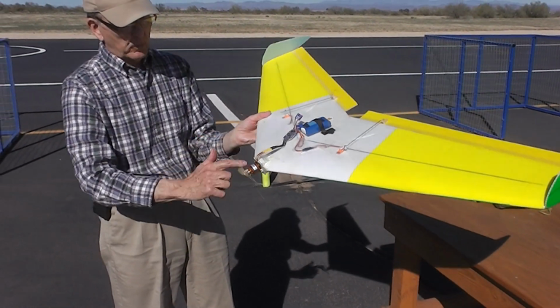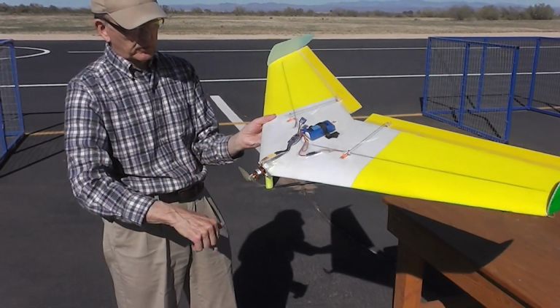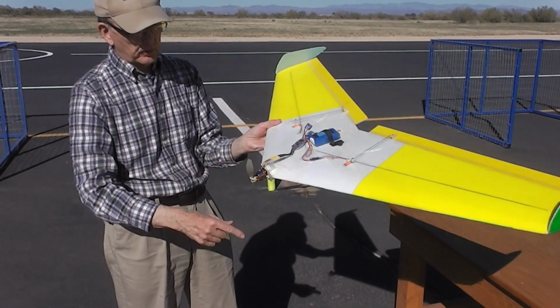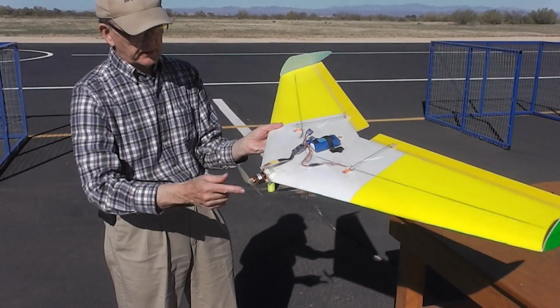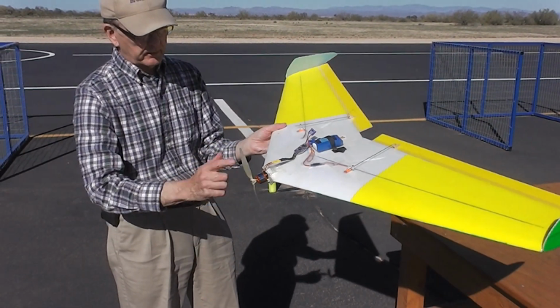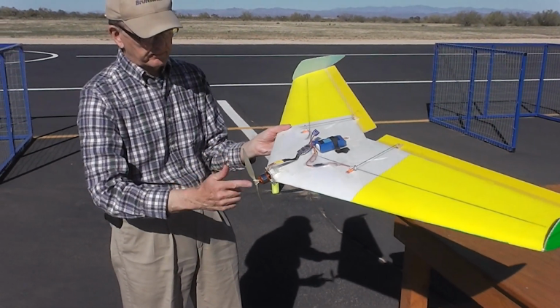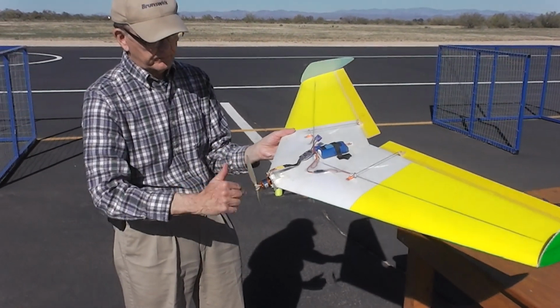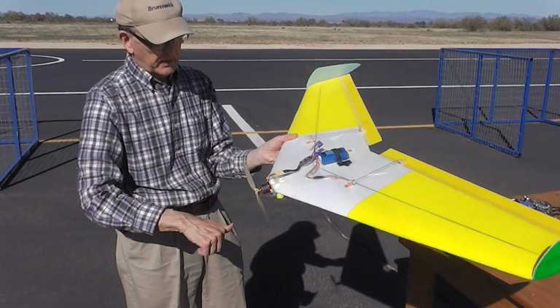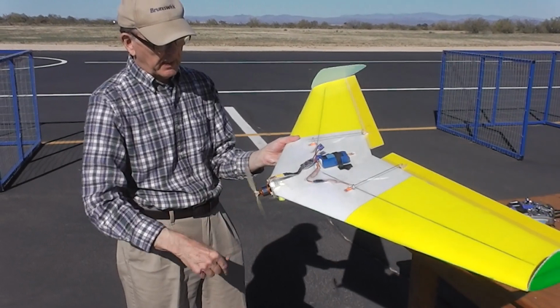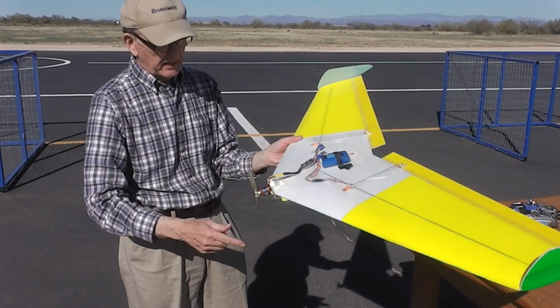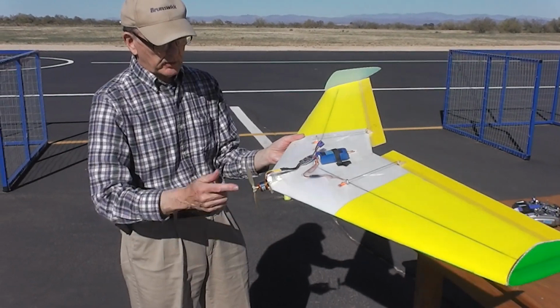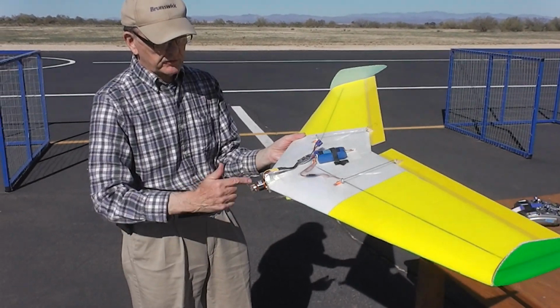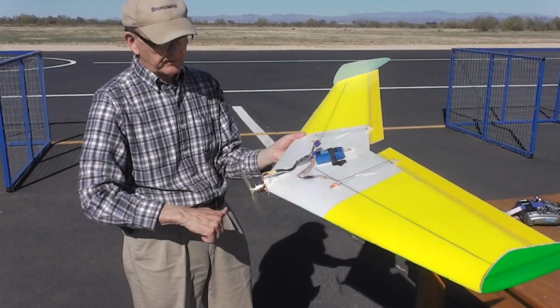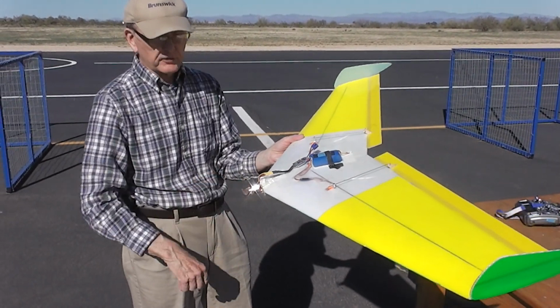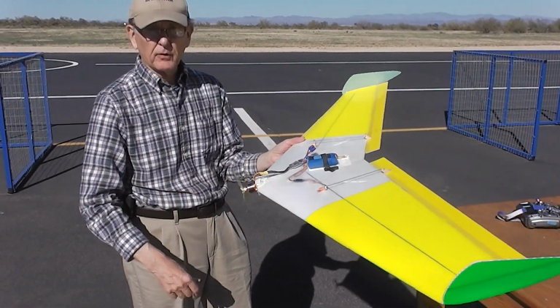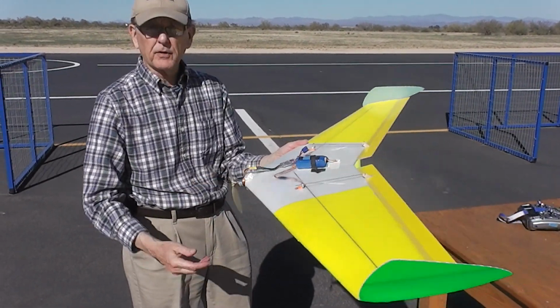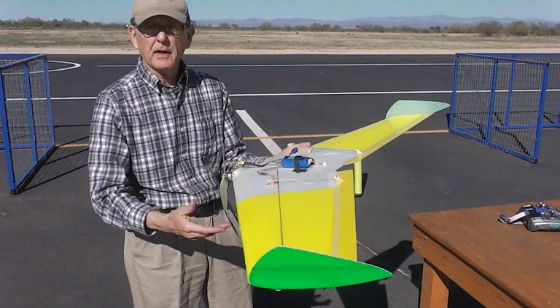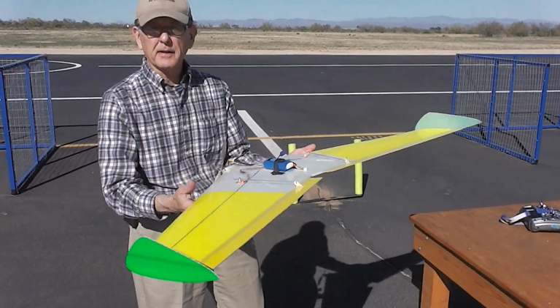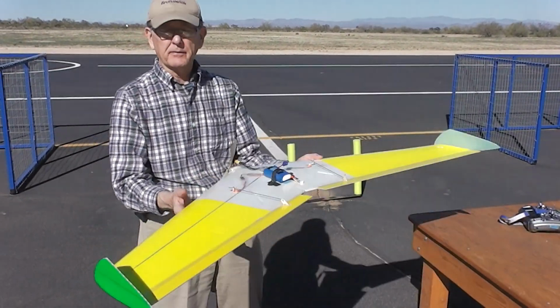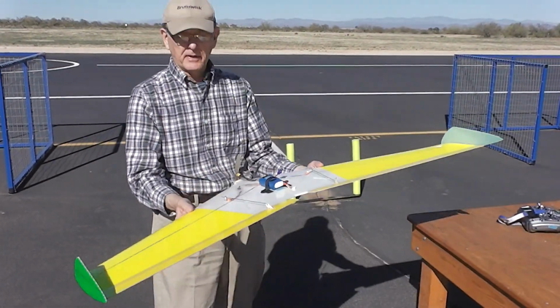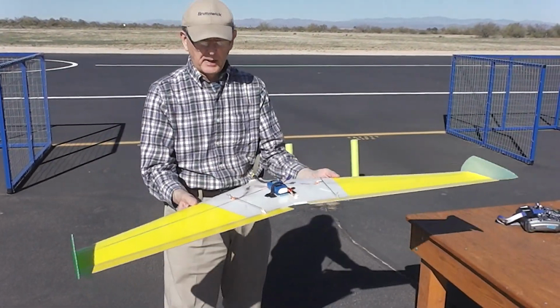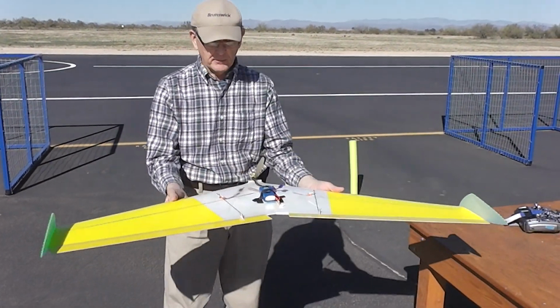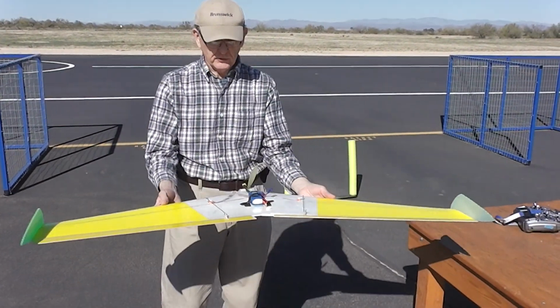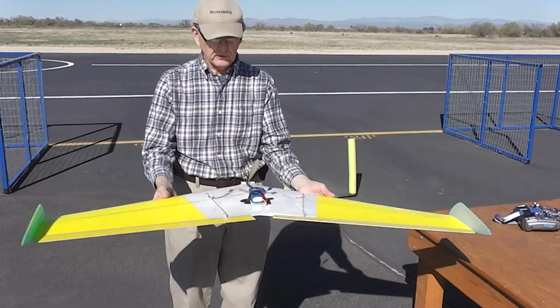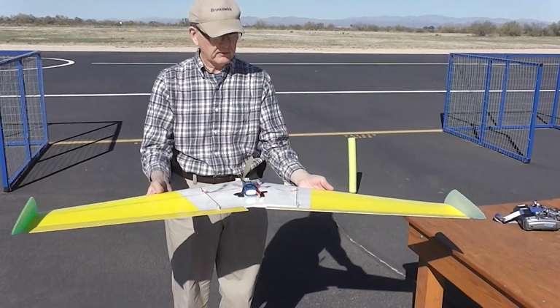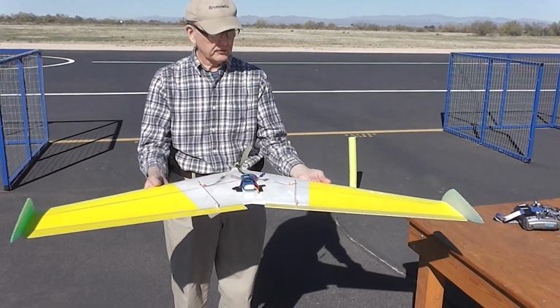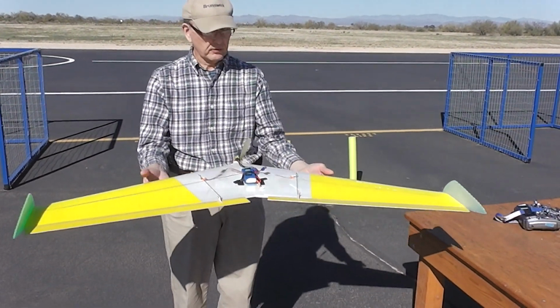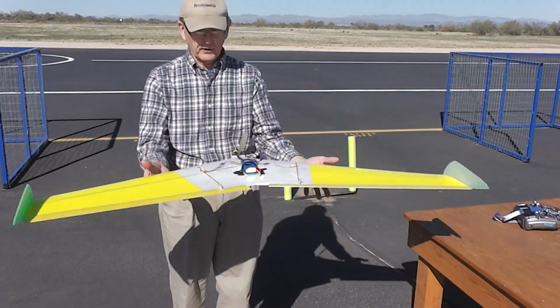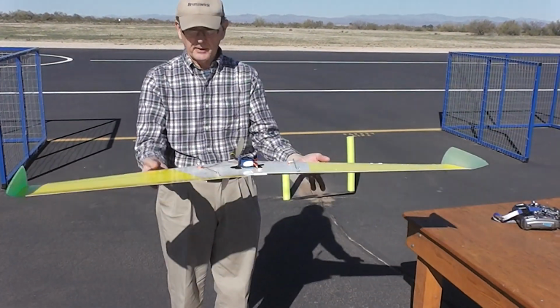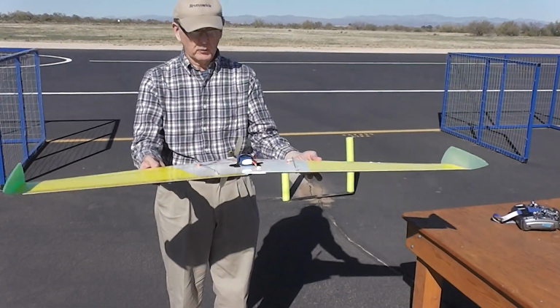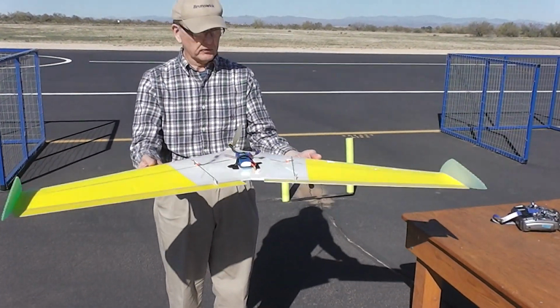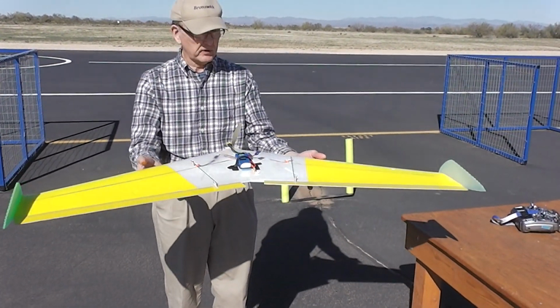We're going to see if it's going to fly. Not sure how it's going to fly, but we'll see.